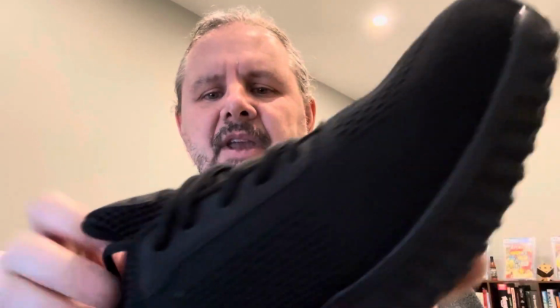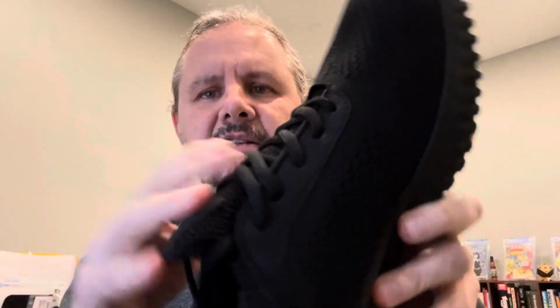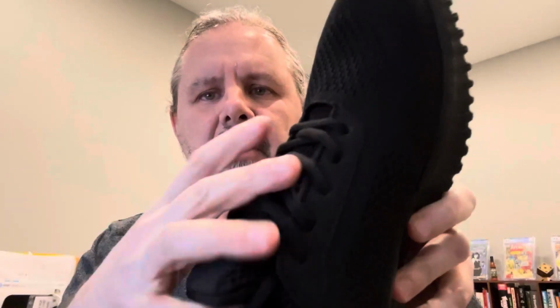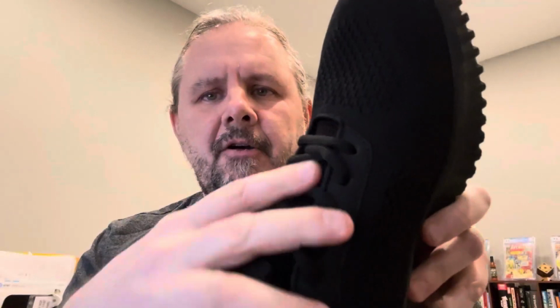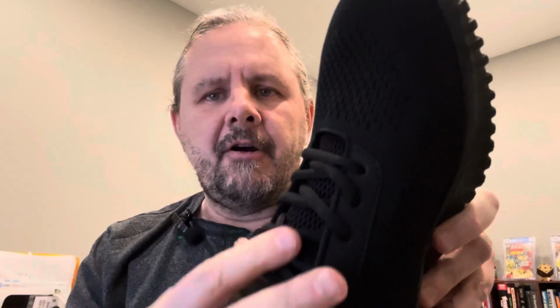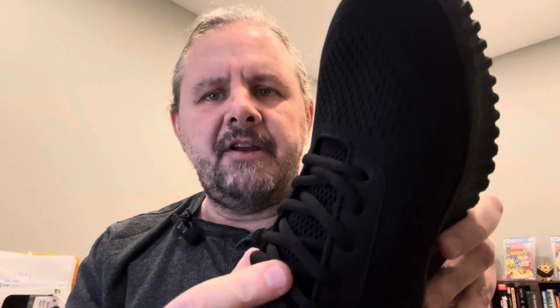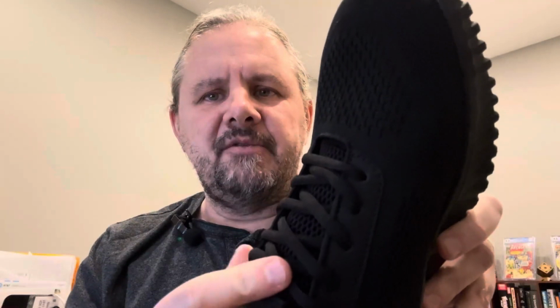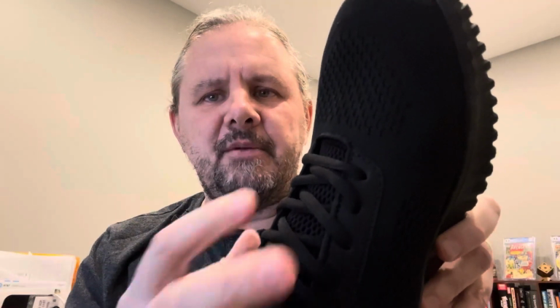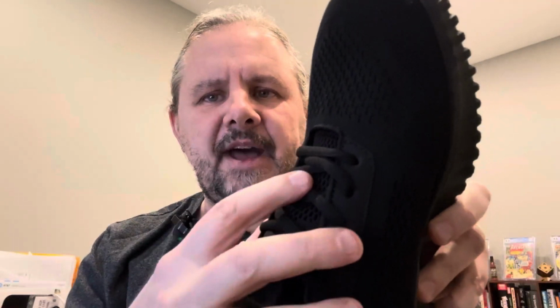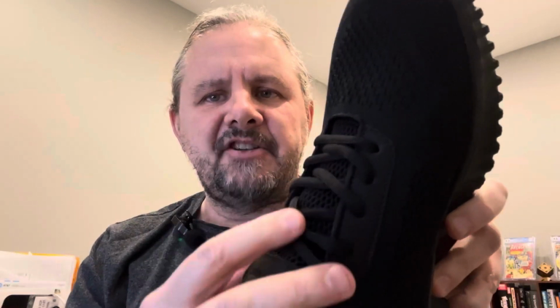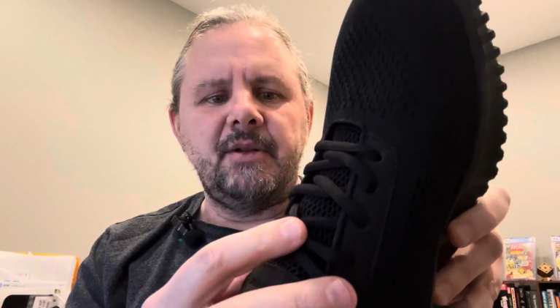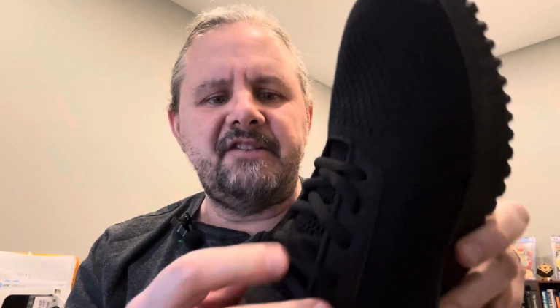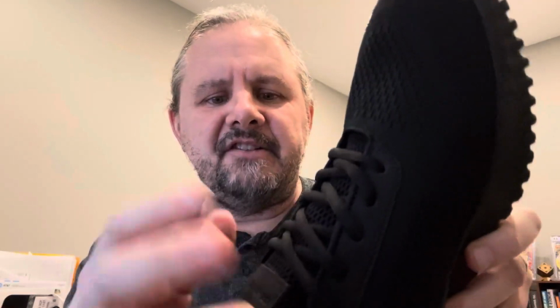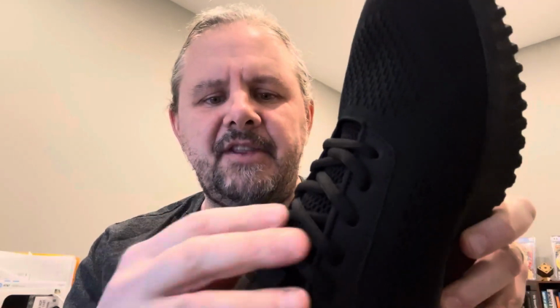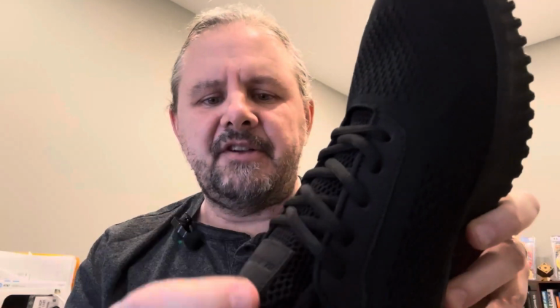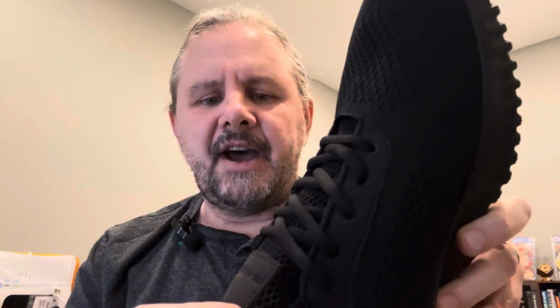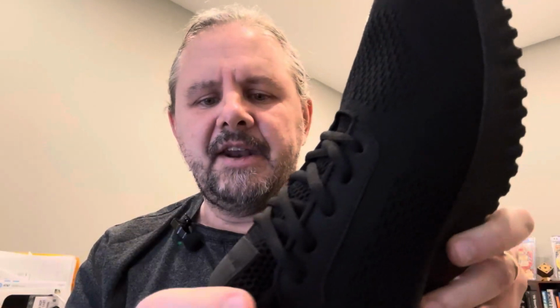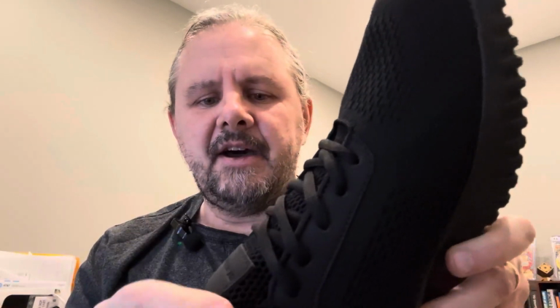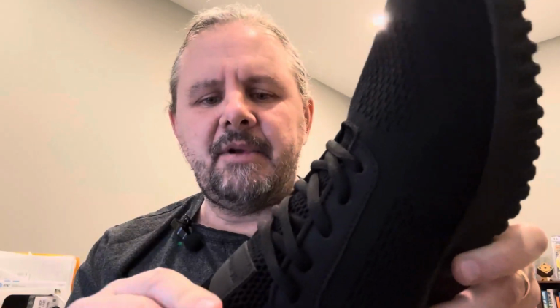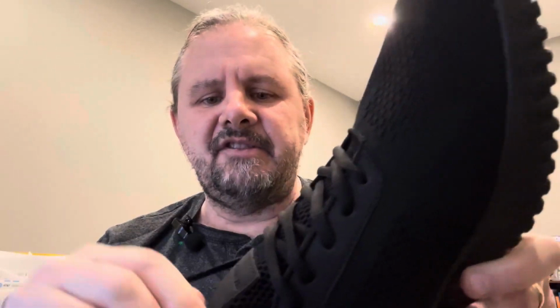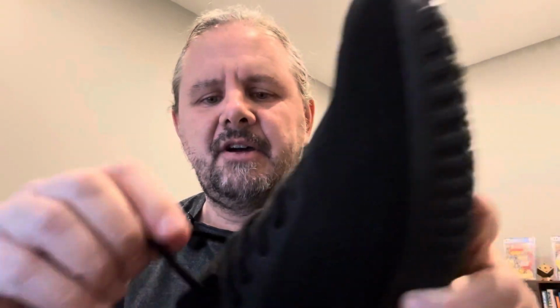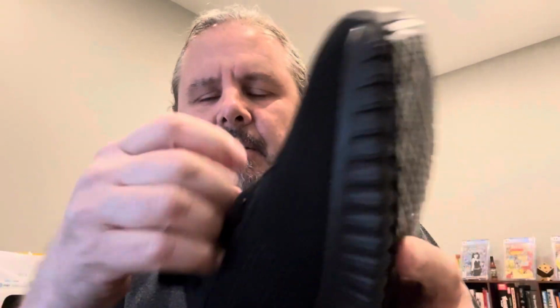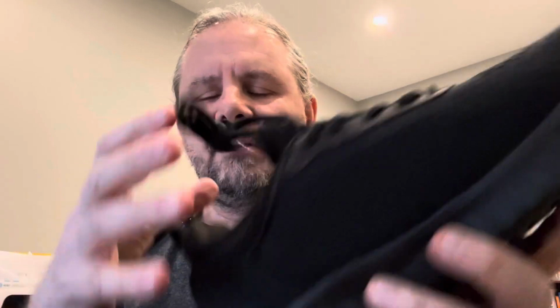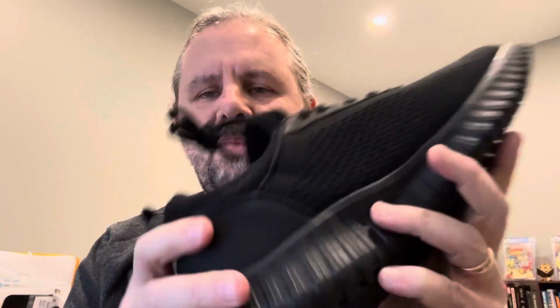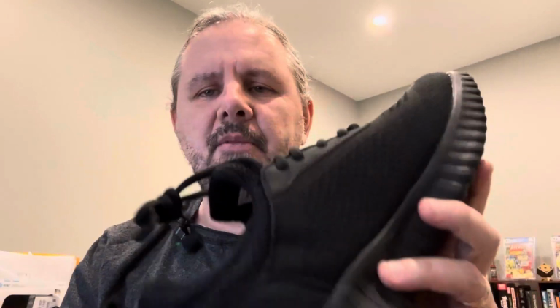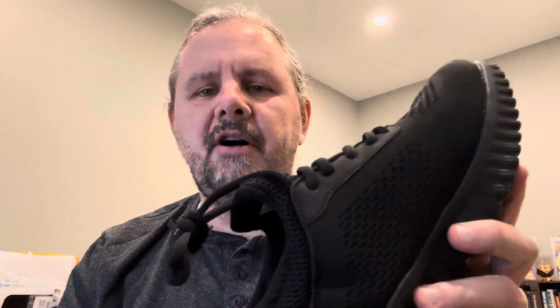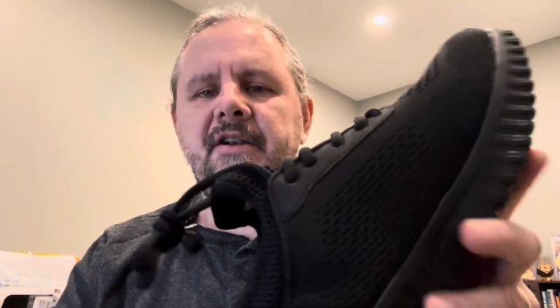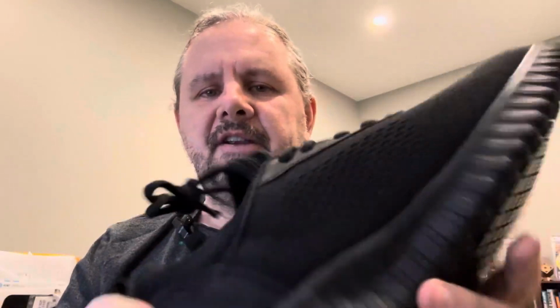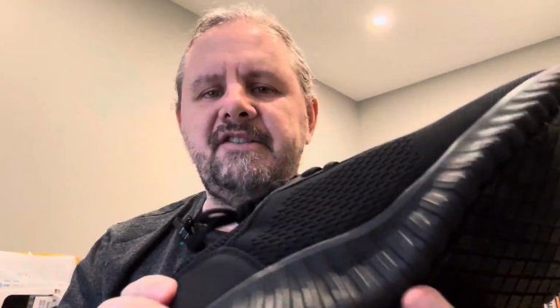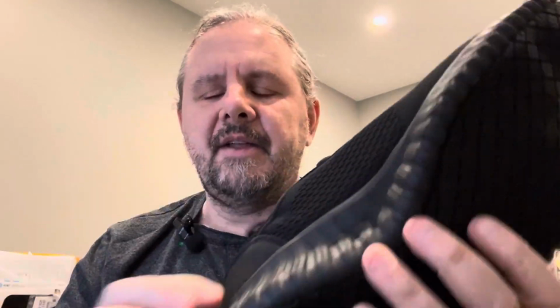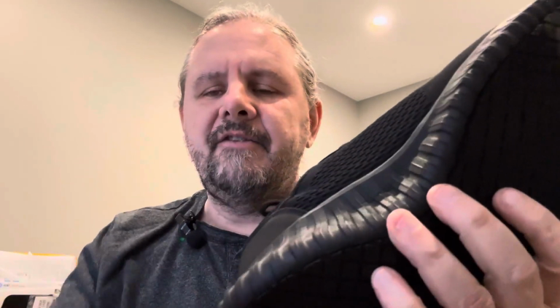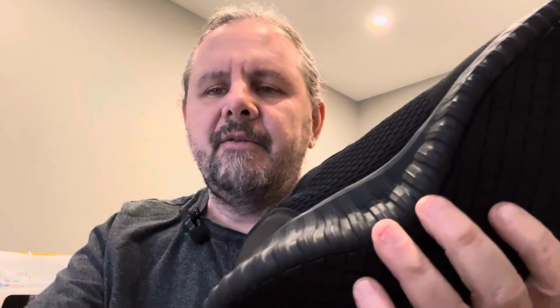It already comes with the black shoelaces and they're tied up. So let's put them on and see how they feel.